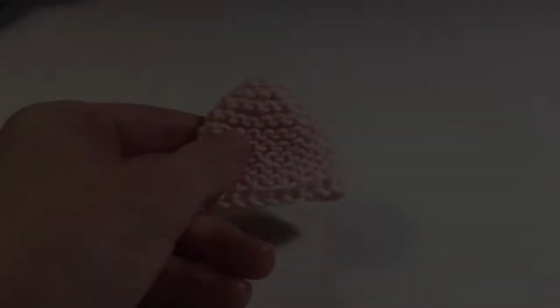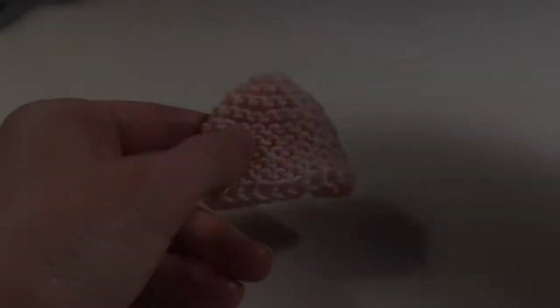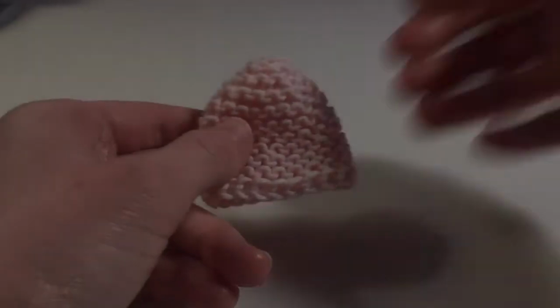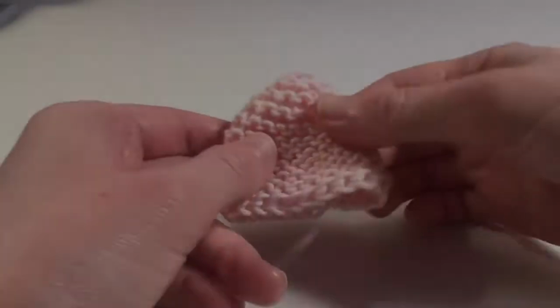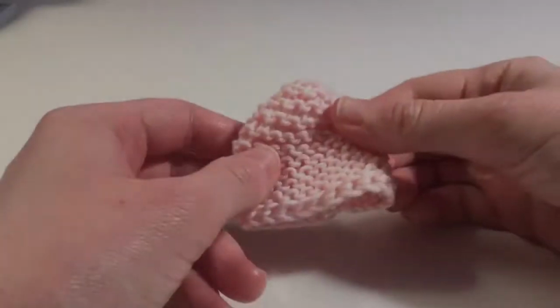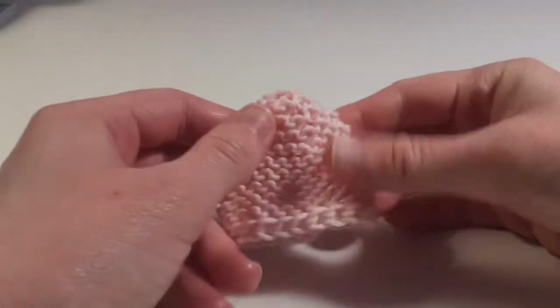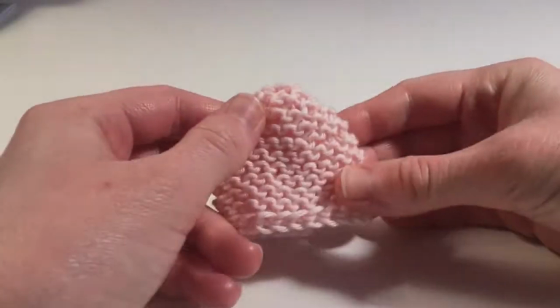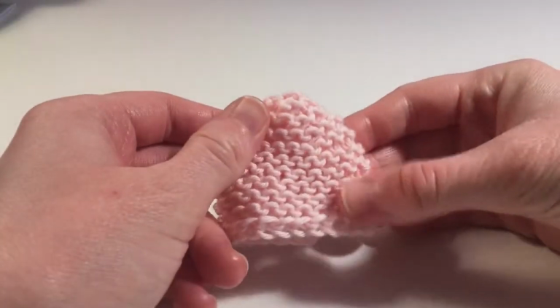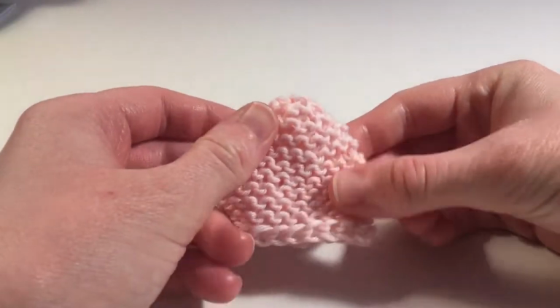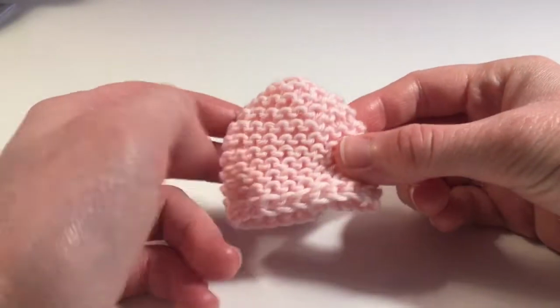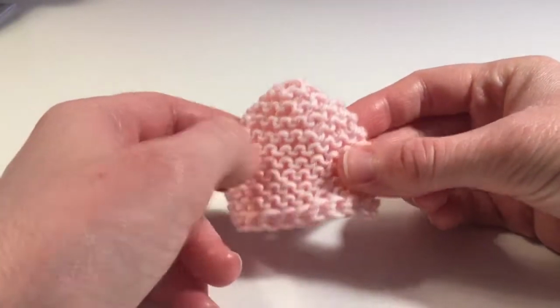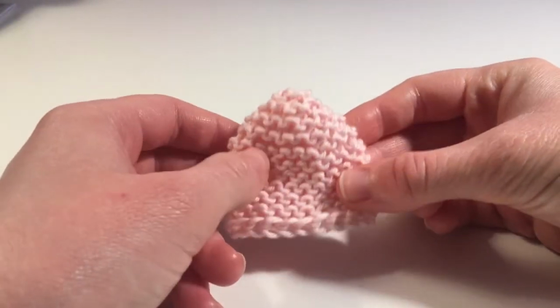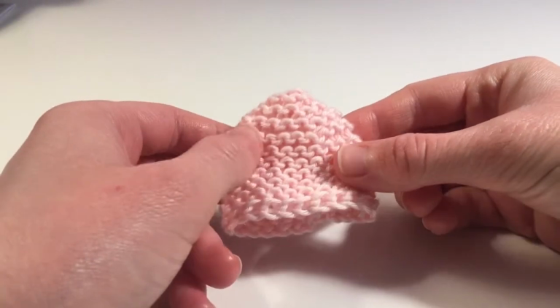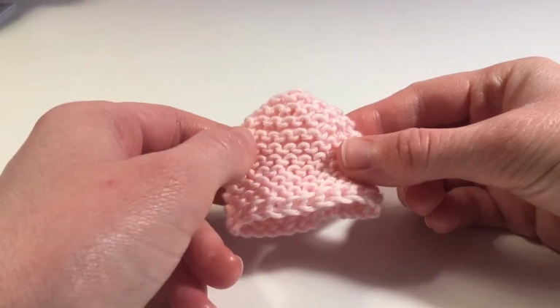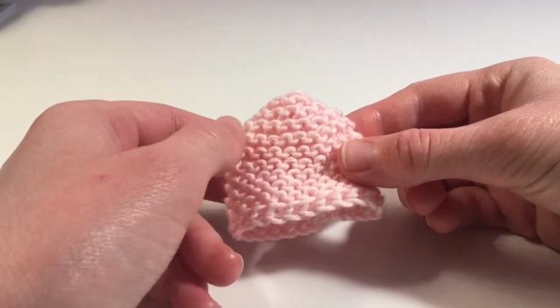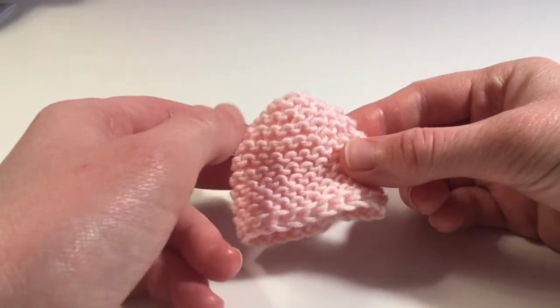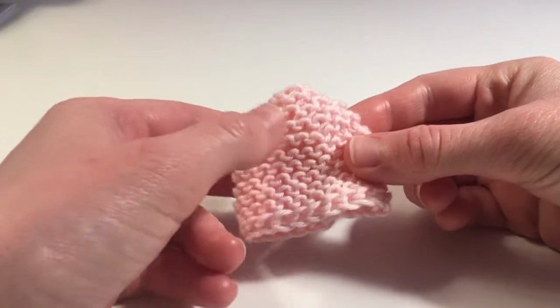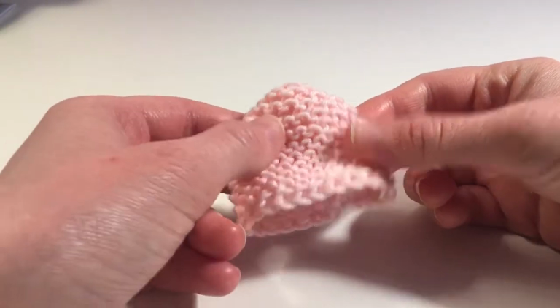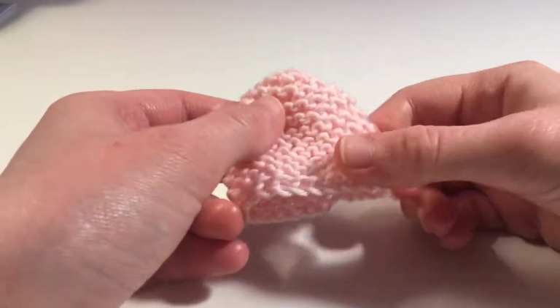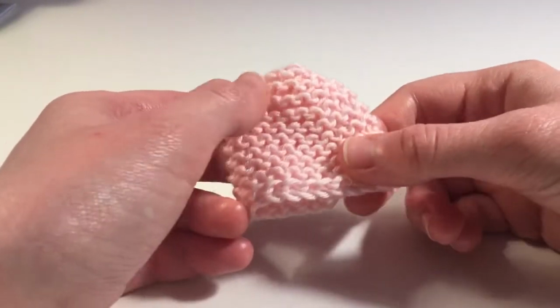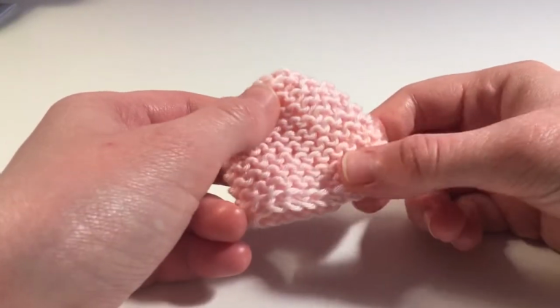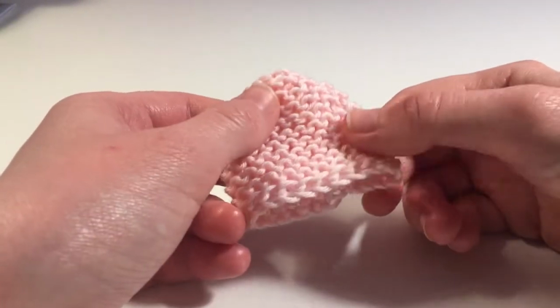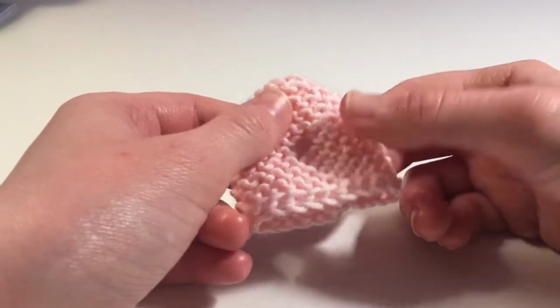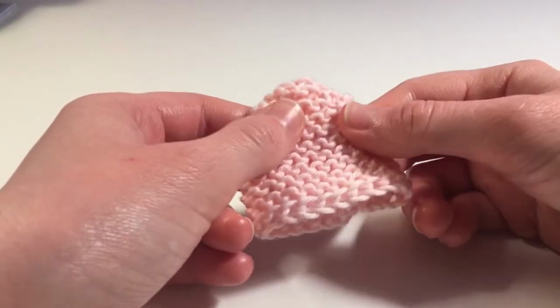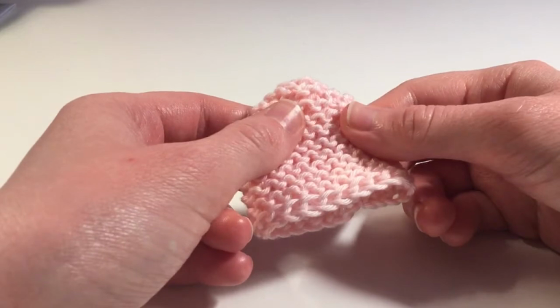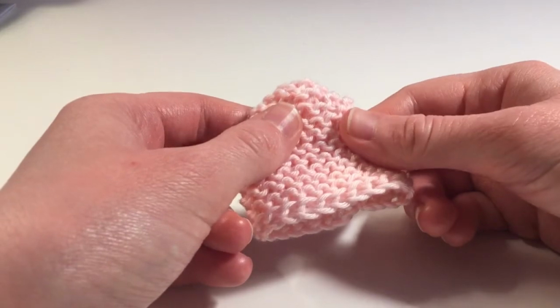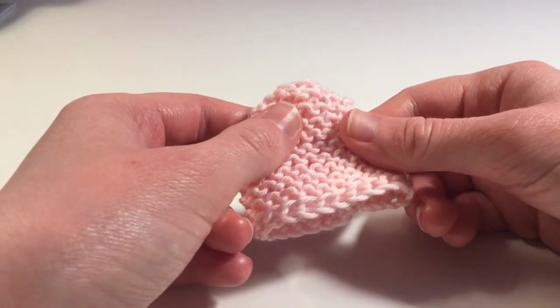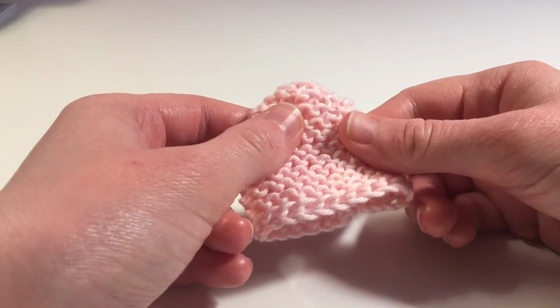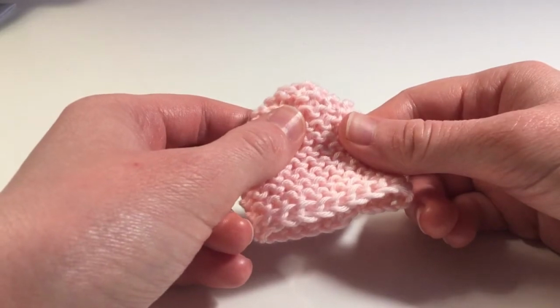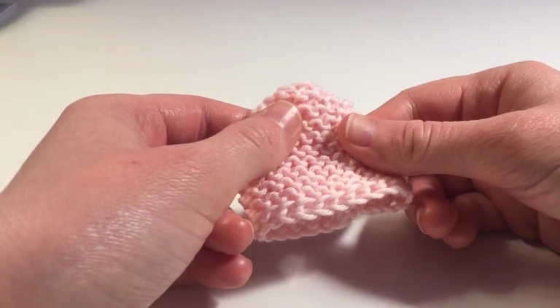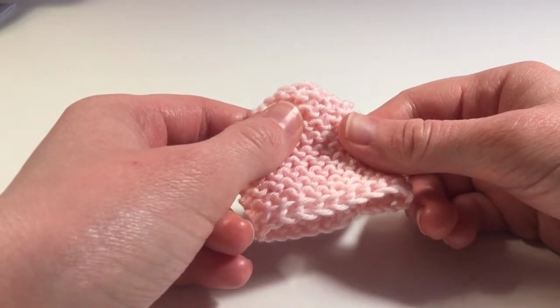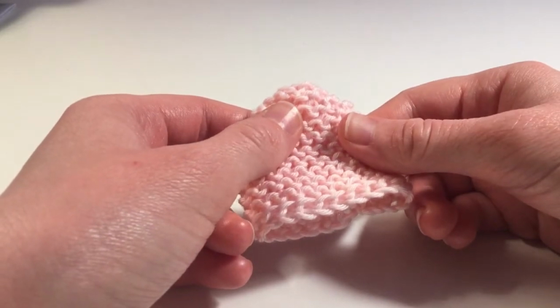Now for the bunny egg cozy, we will knit up the main body as before, in pink.